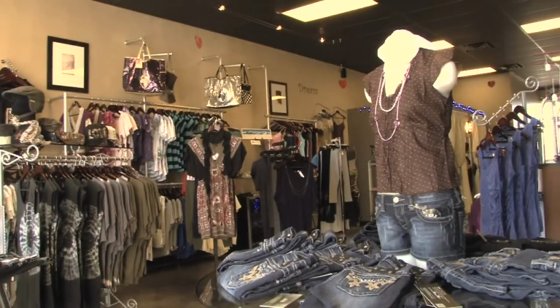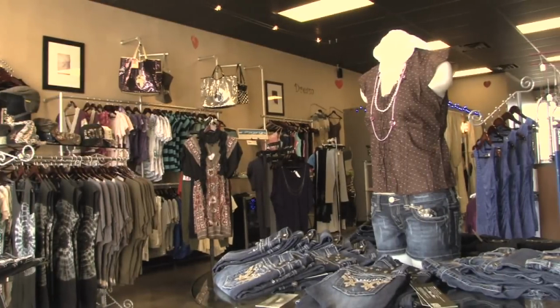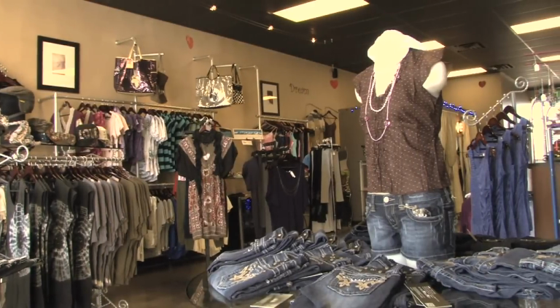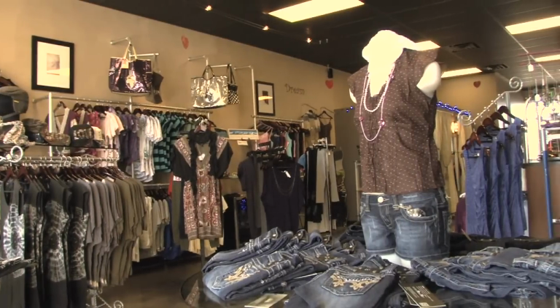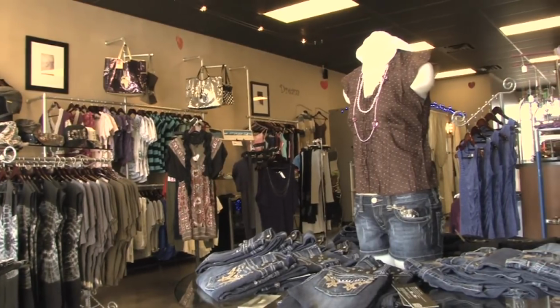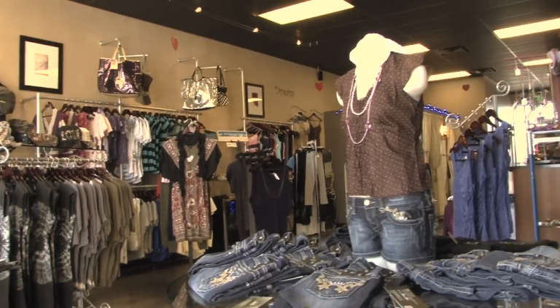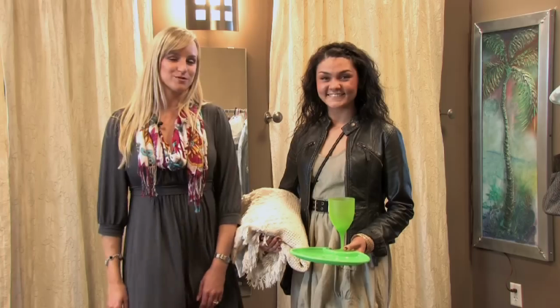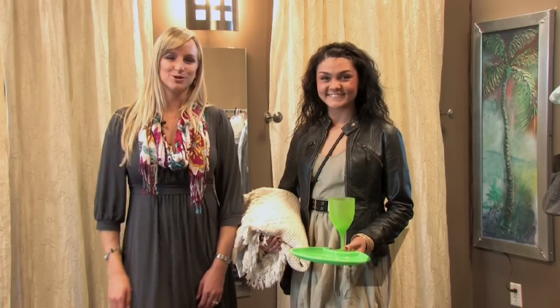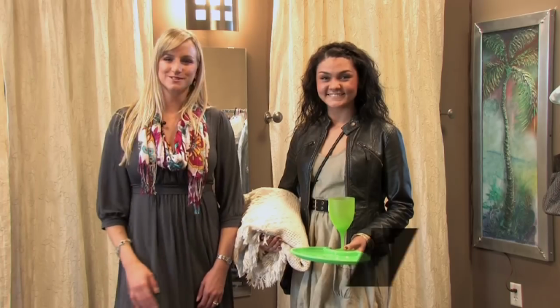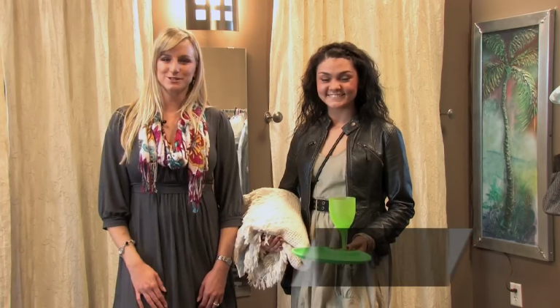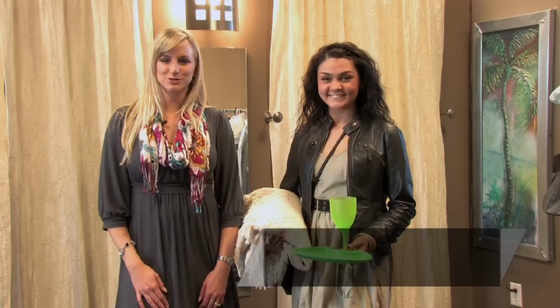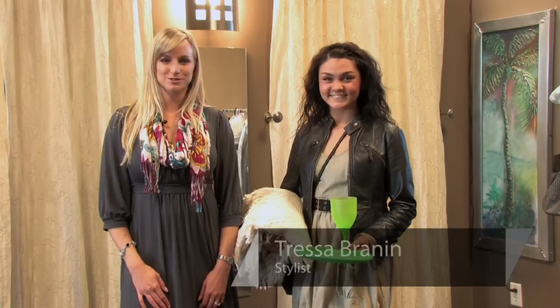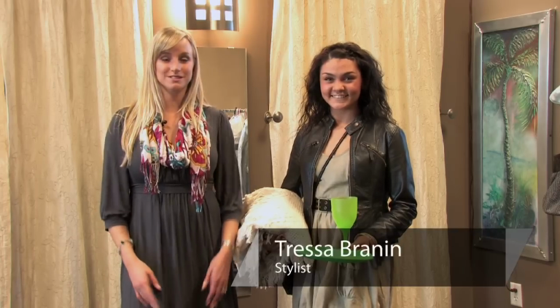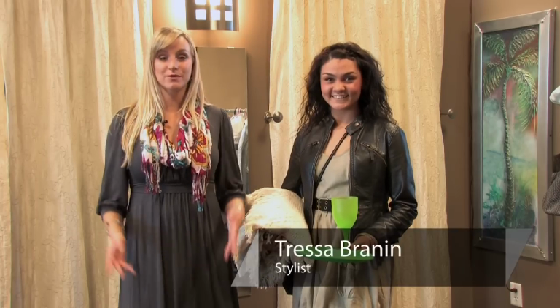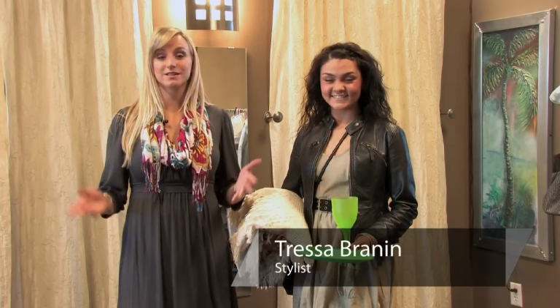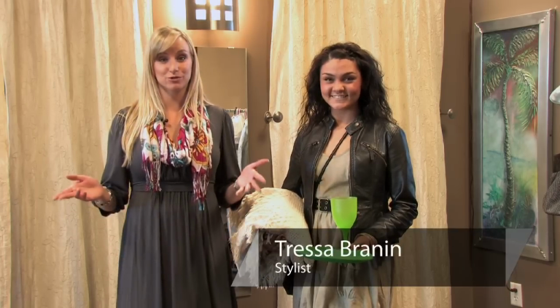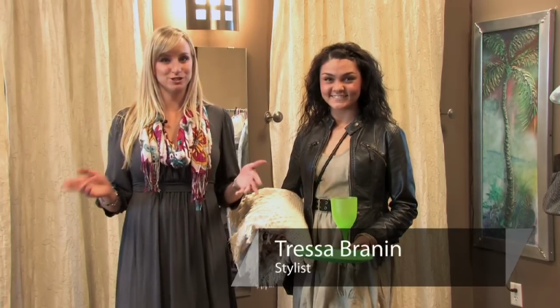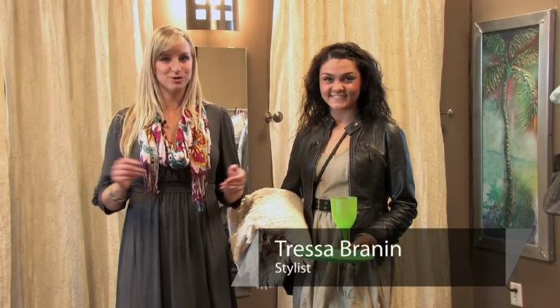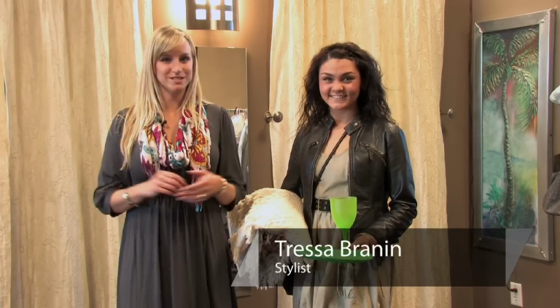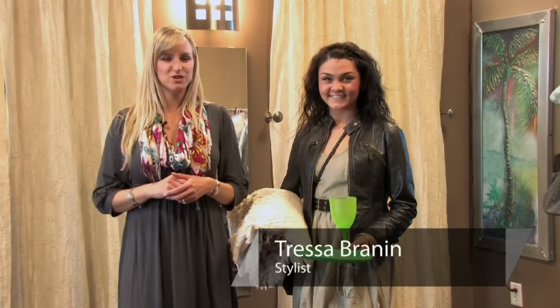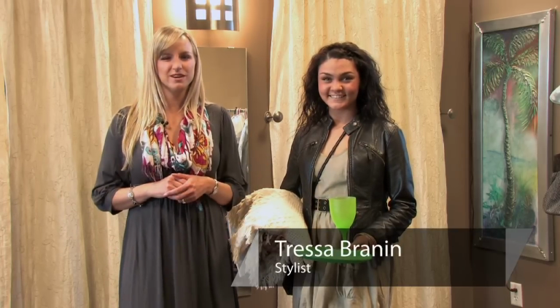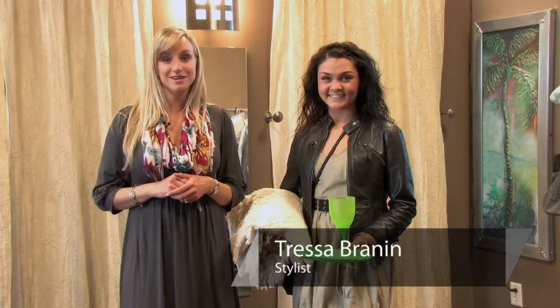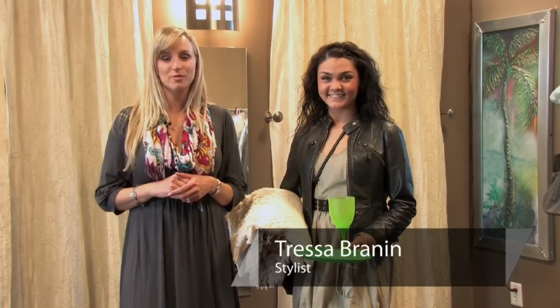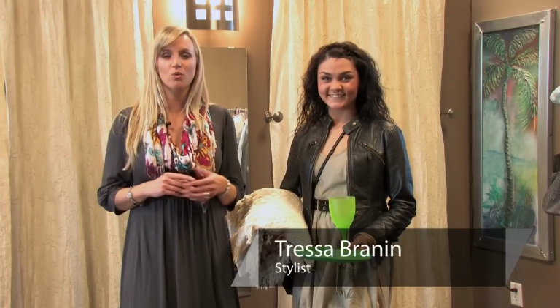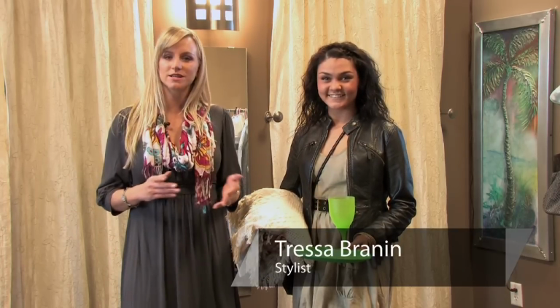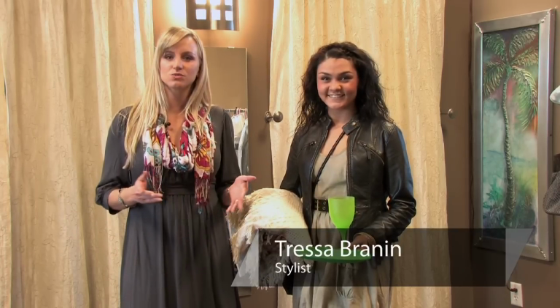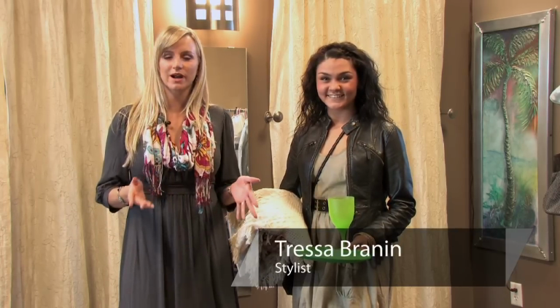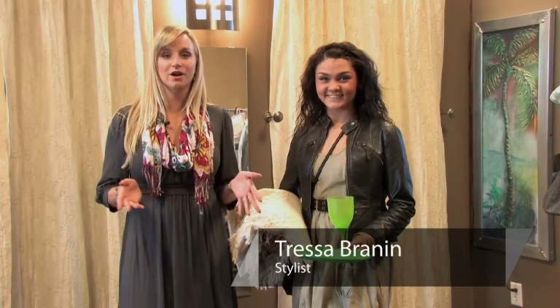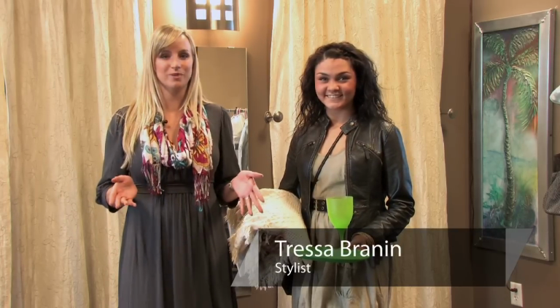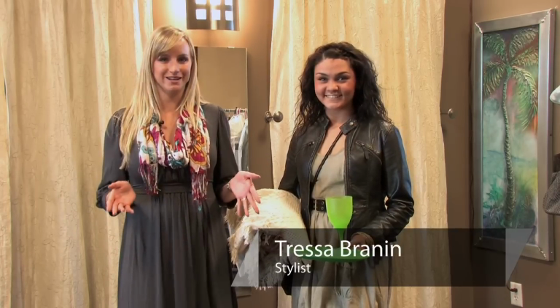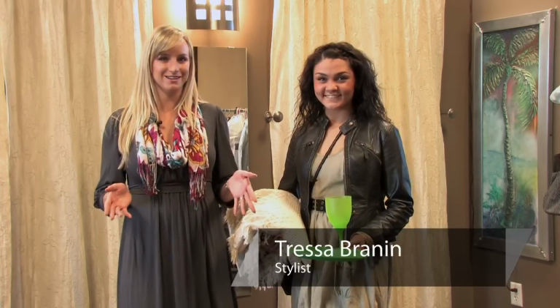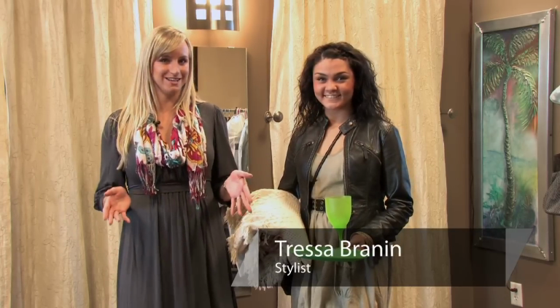Hi, I'm Tressa Branham from Total Style Solutions. Today we're at Liberation Boutique and we're going to talk about what to wear on a picnic date.